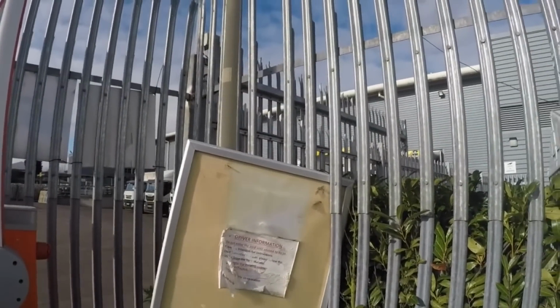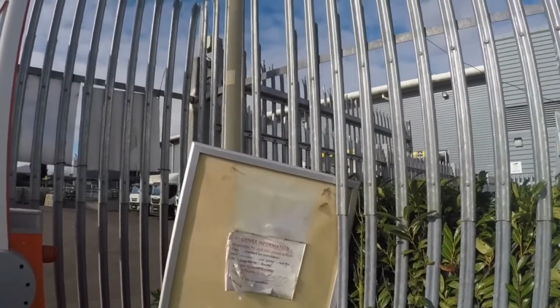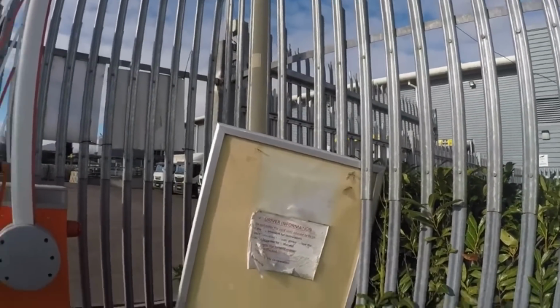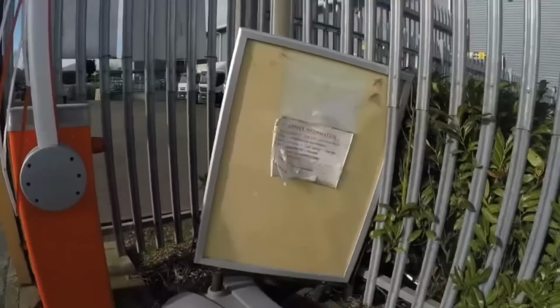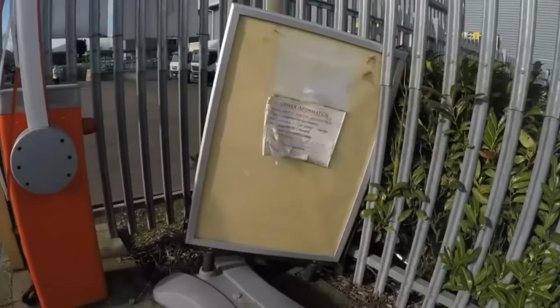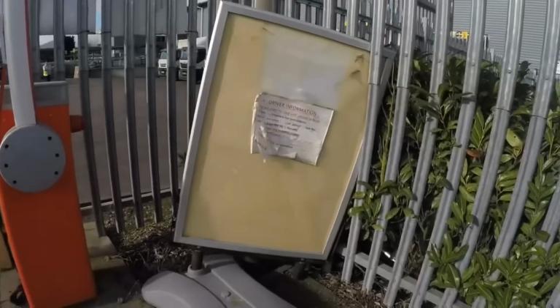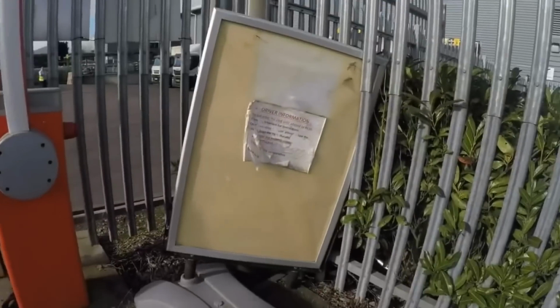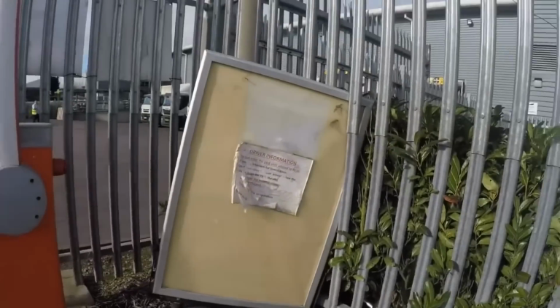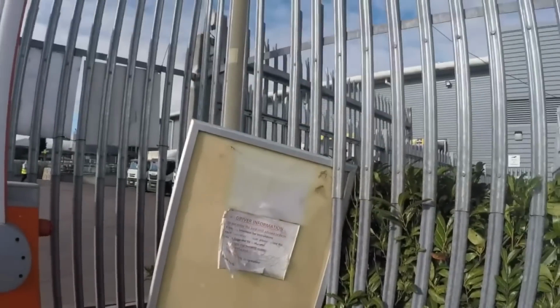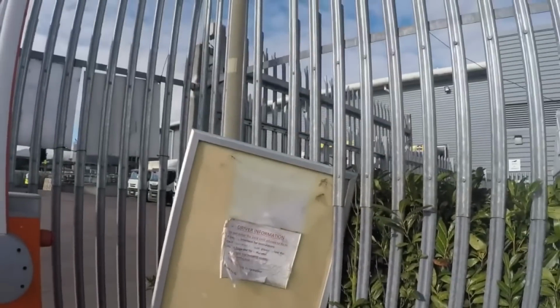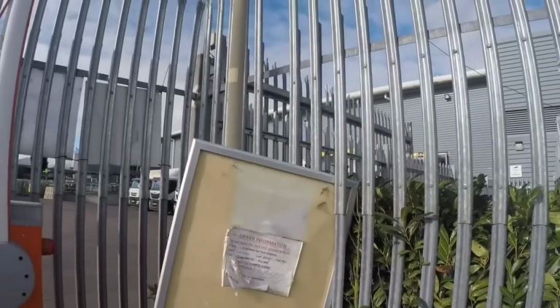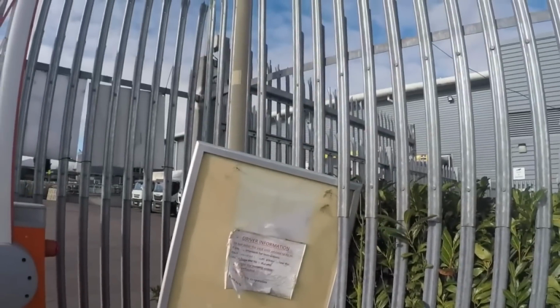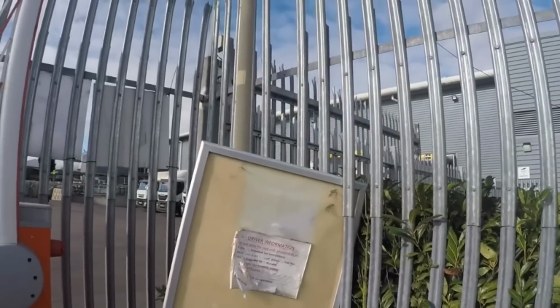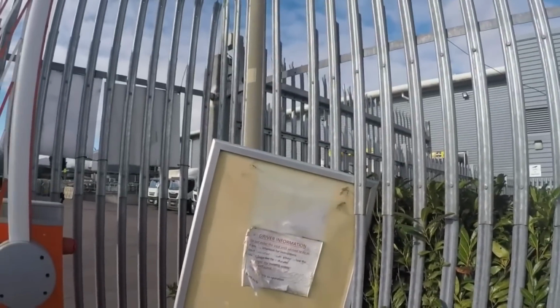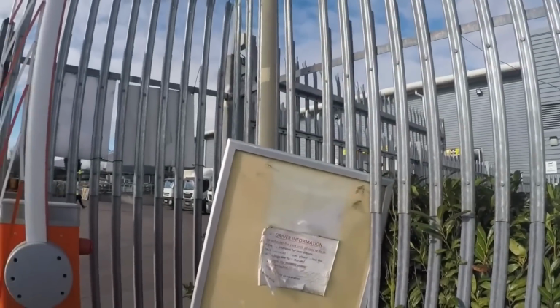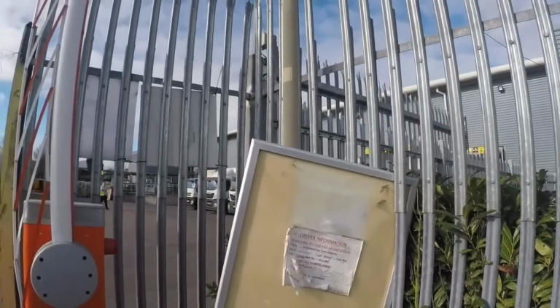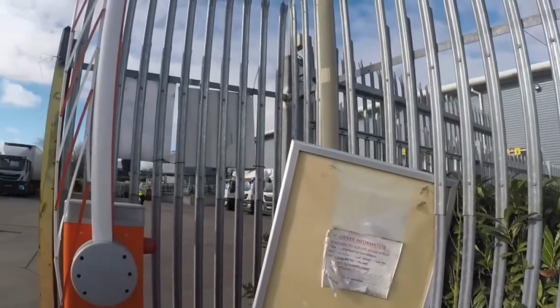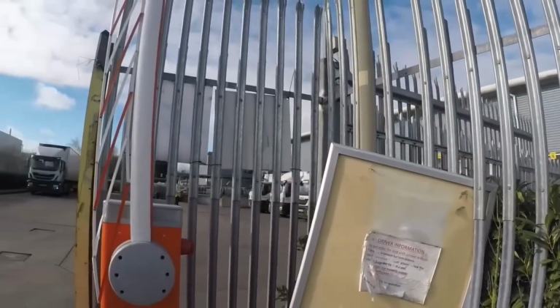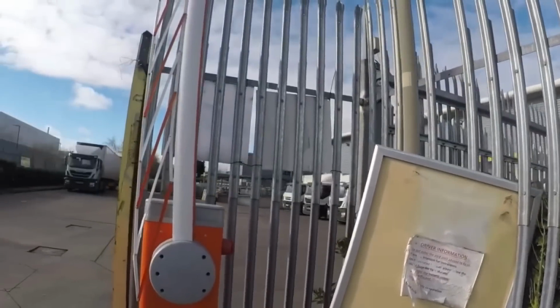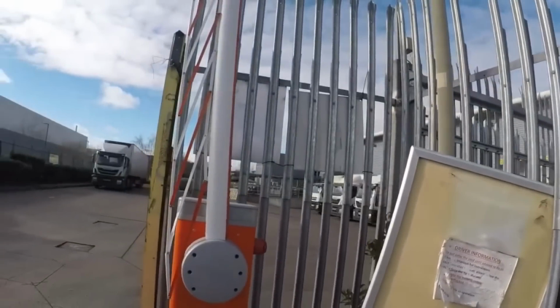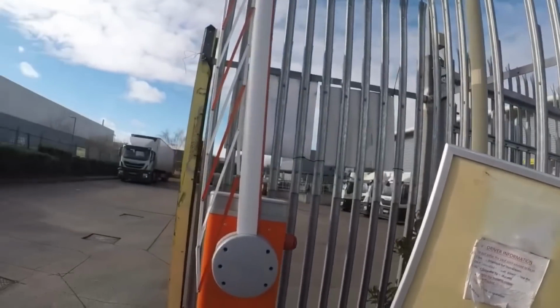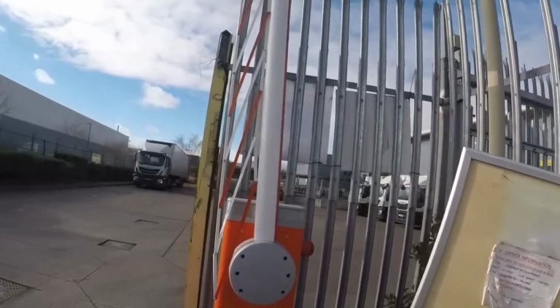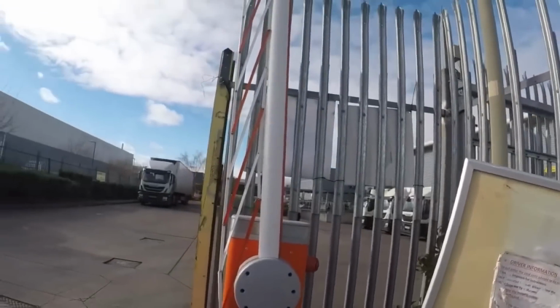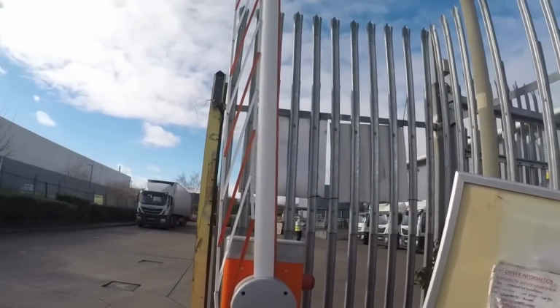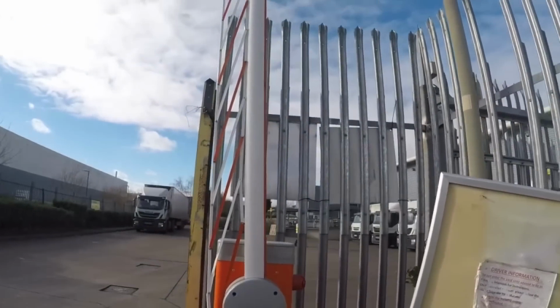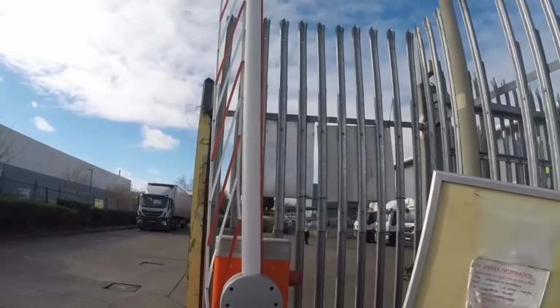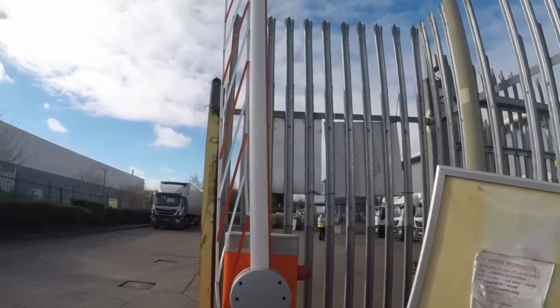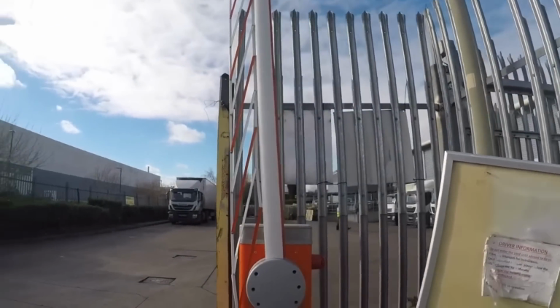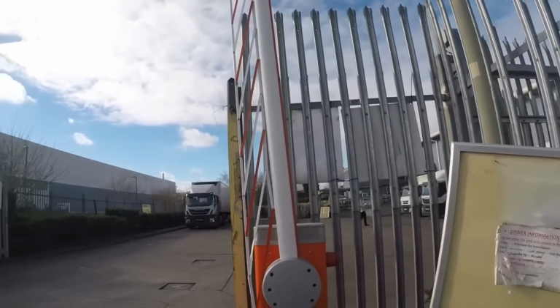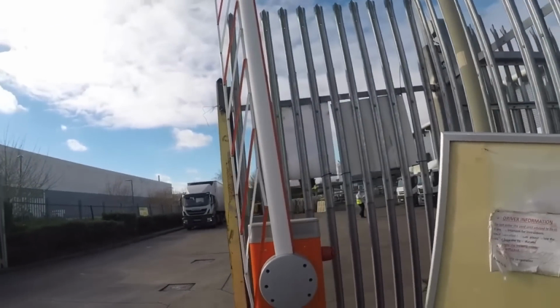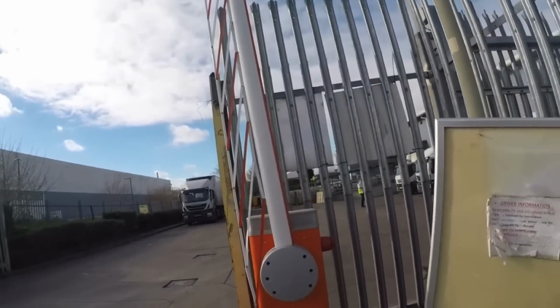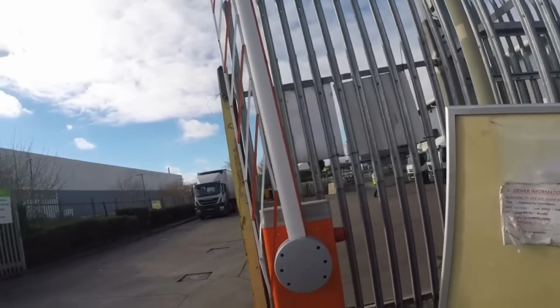Sign on there says 'driver information.' Barriers are all broke.